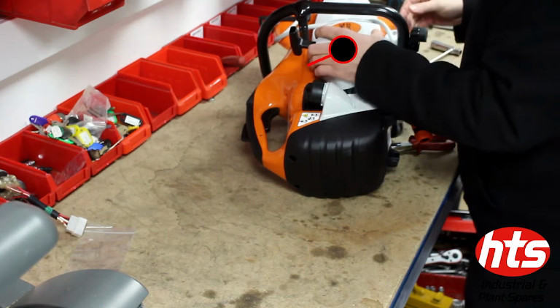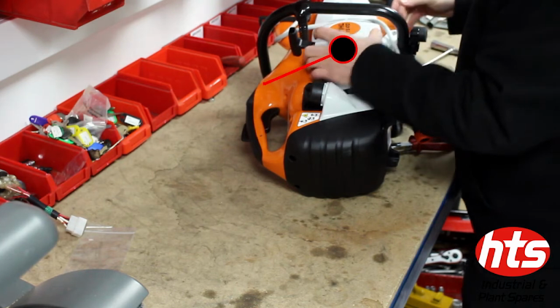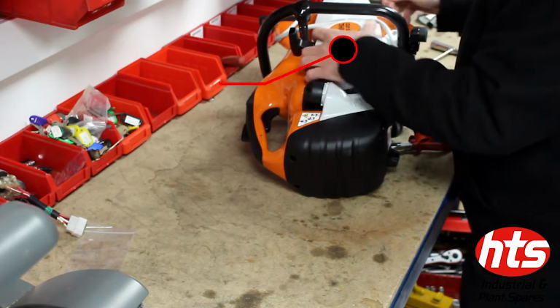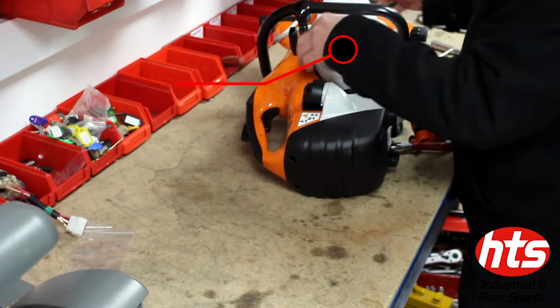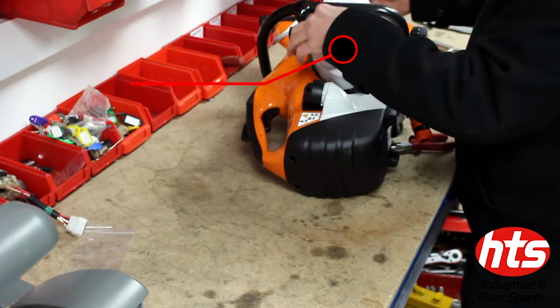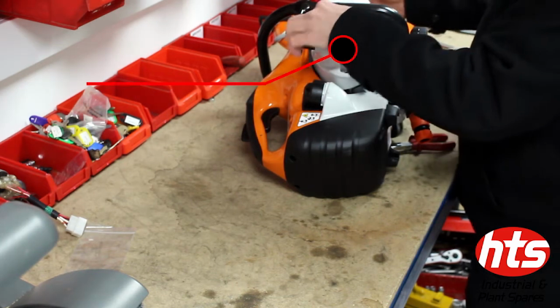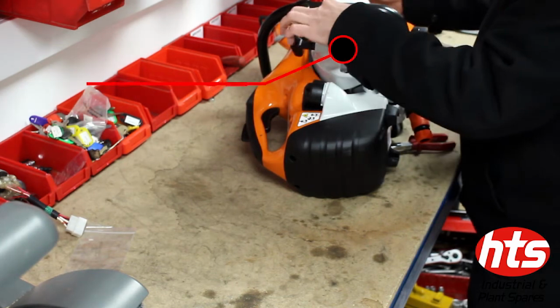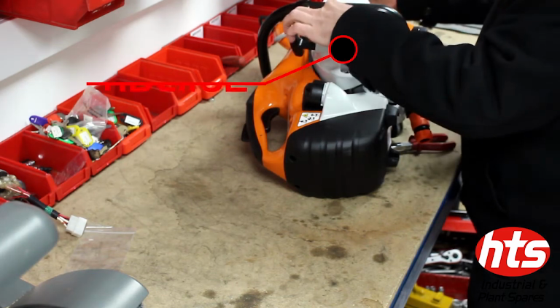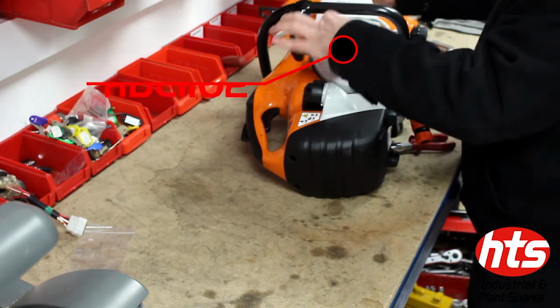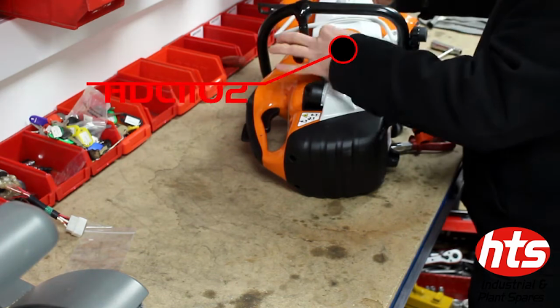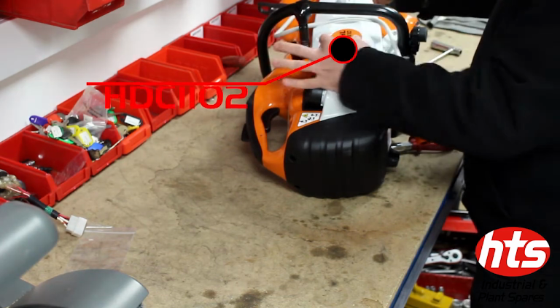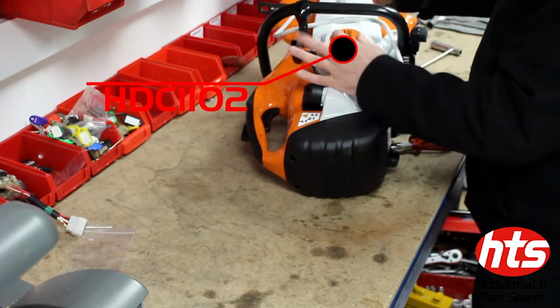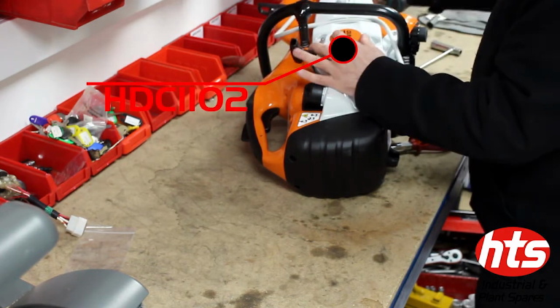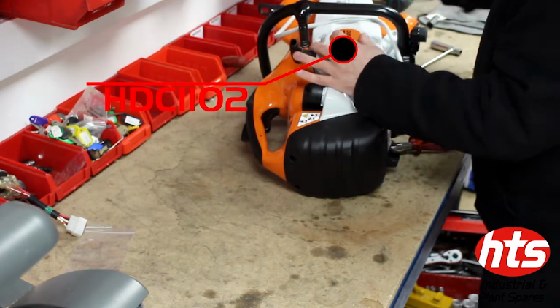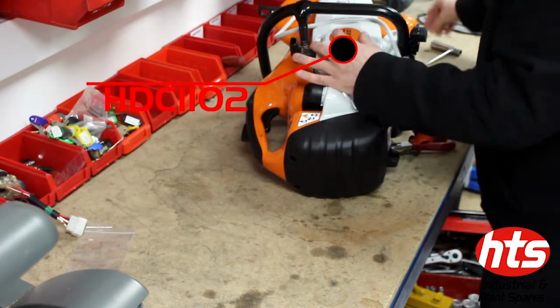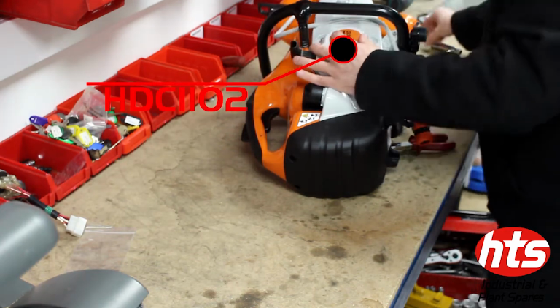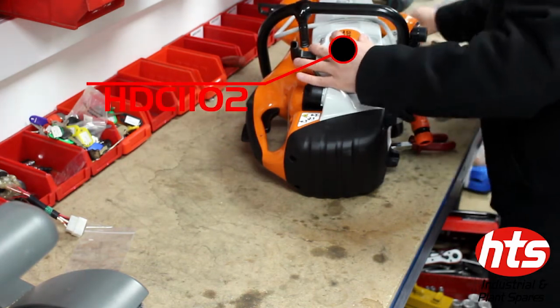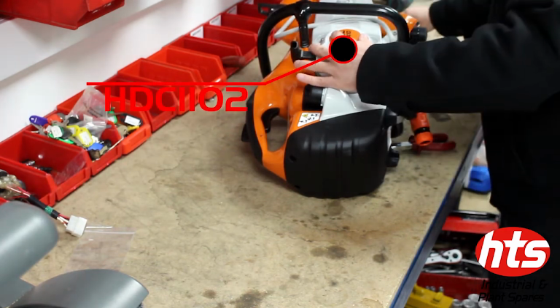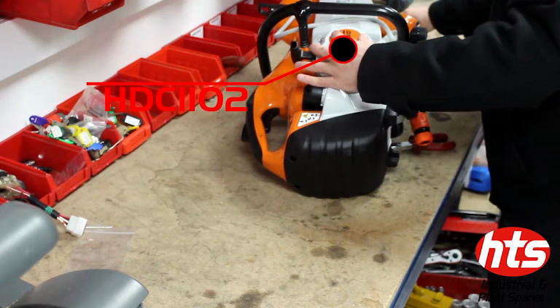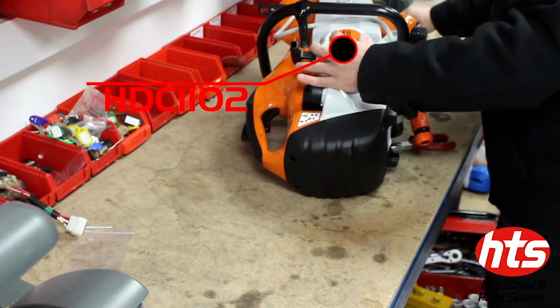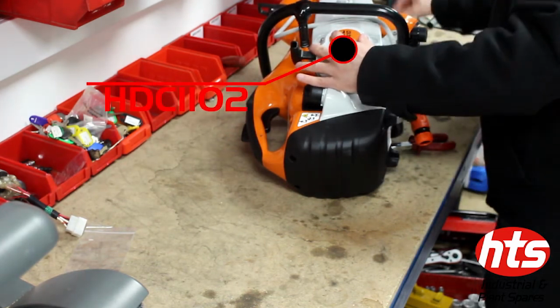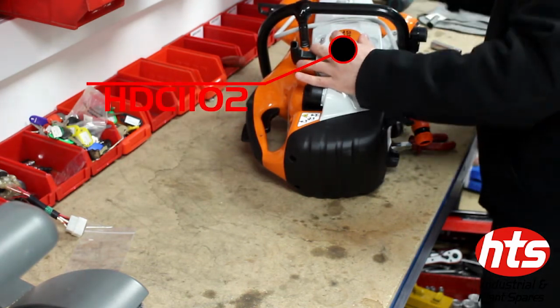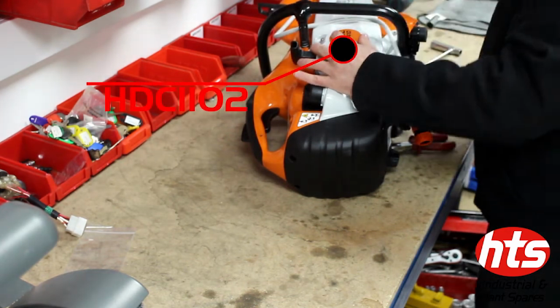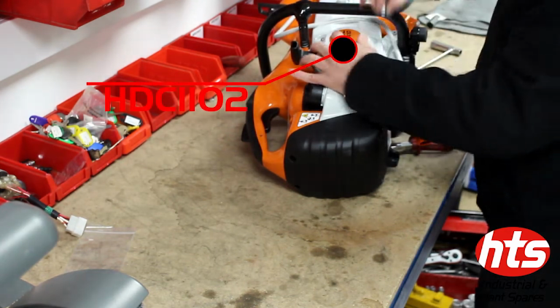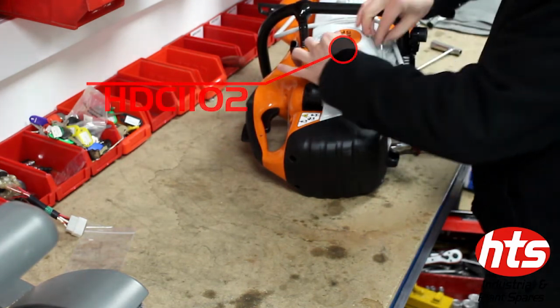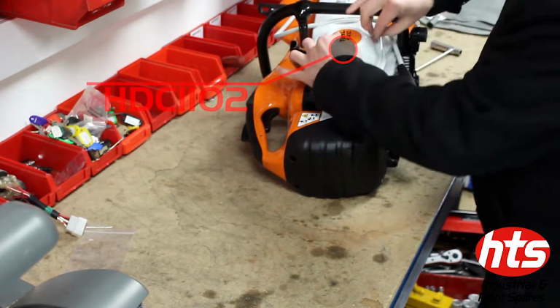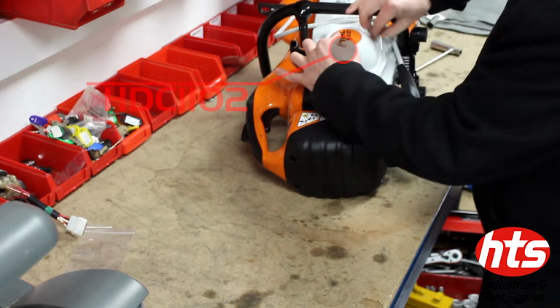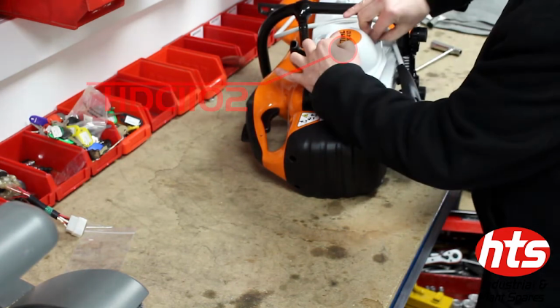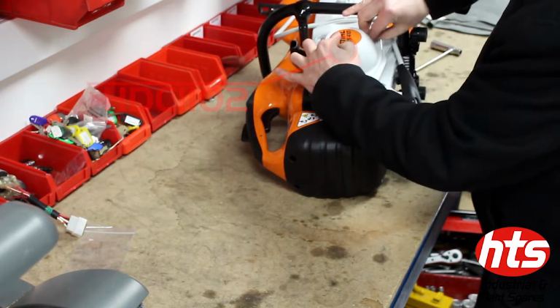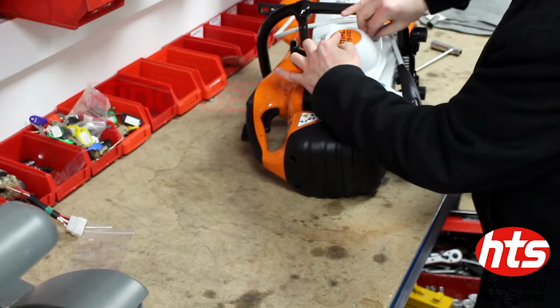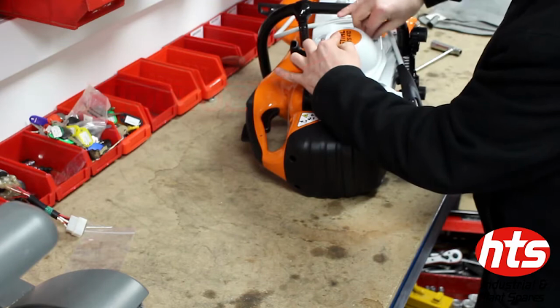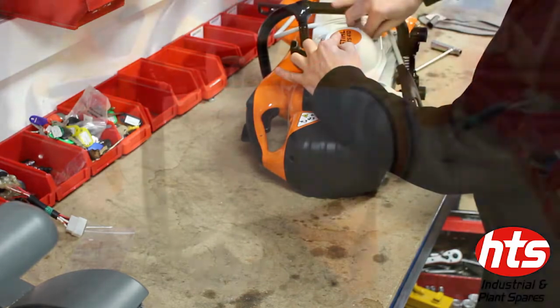Now you can place the rewind starter over the cast arm and secure both the starter and the arm in place.